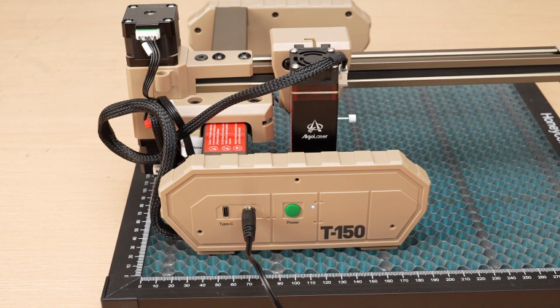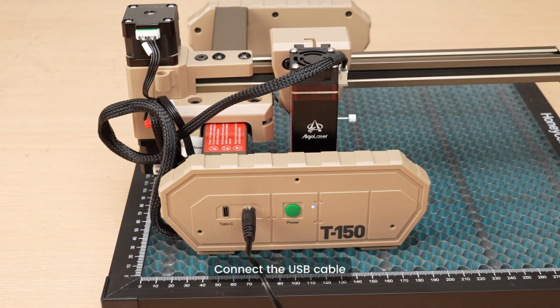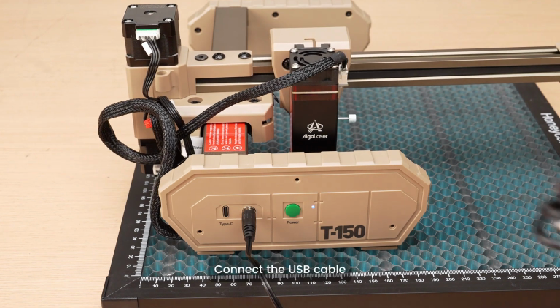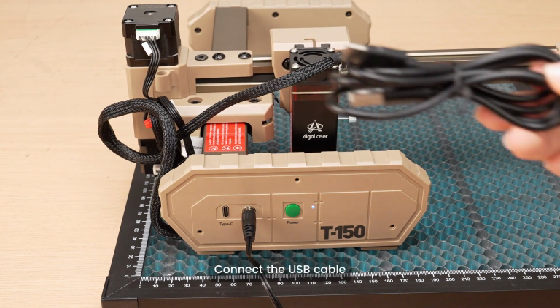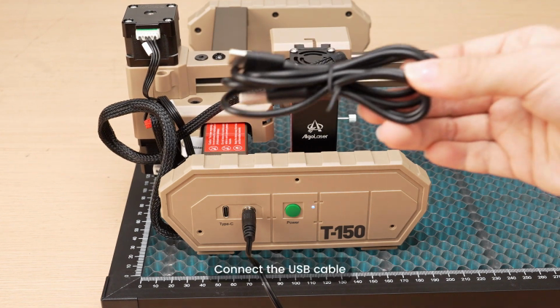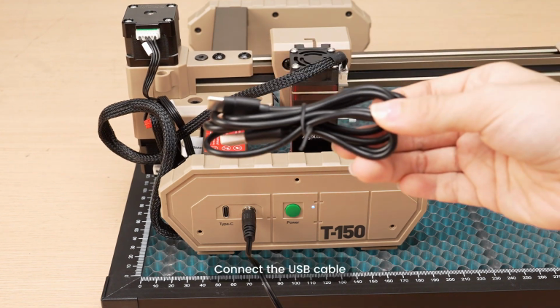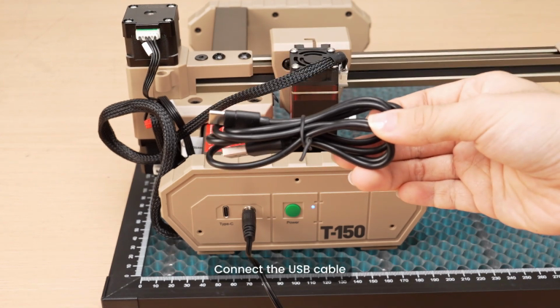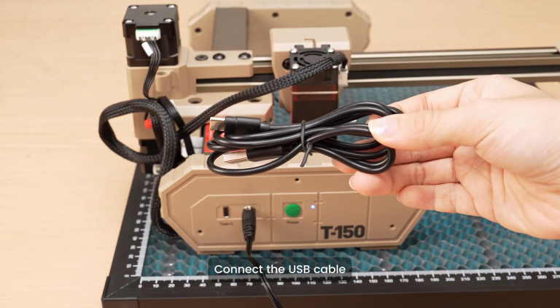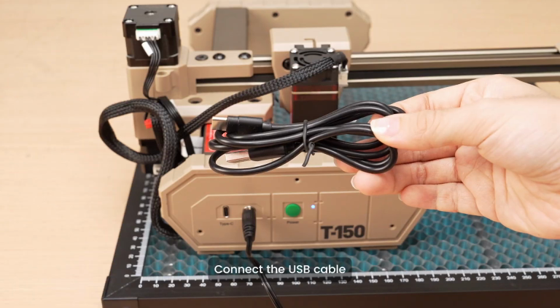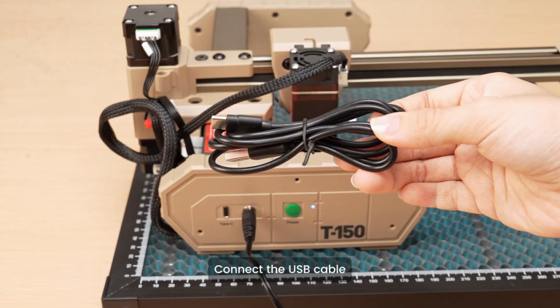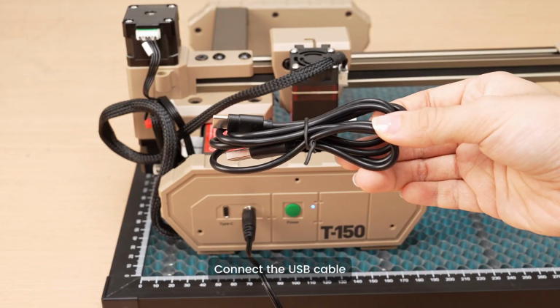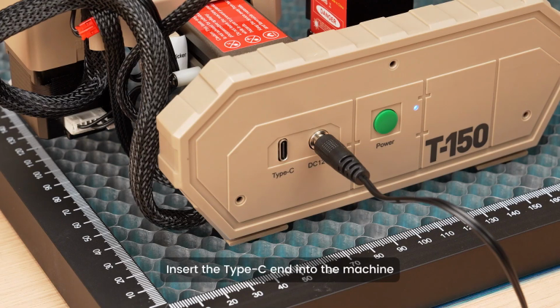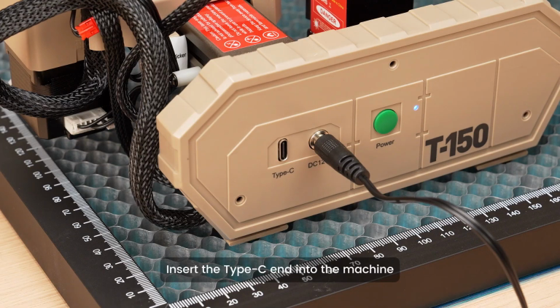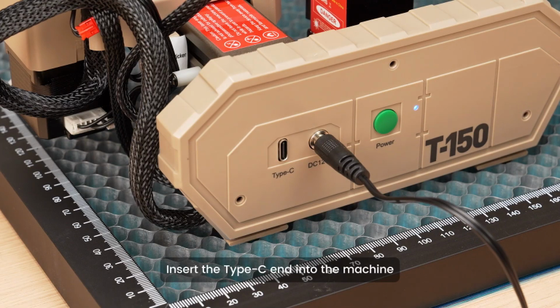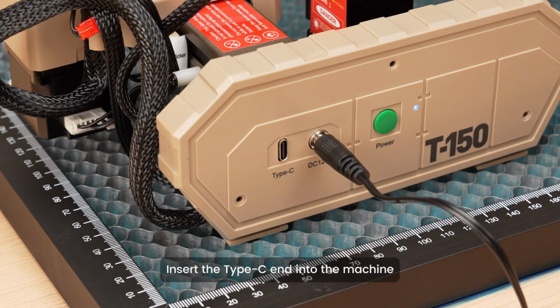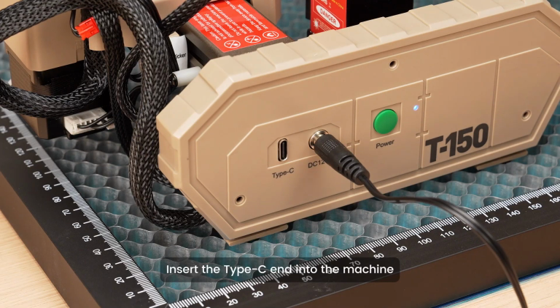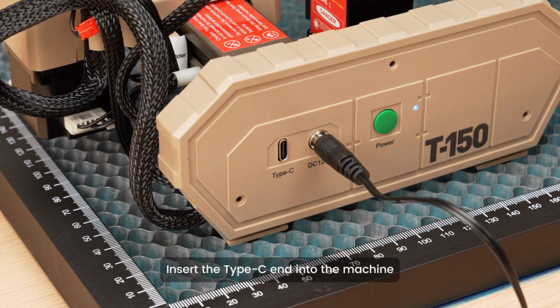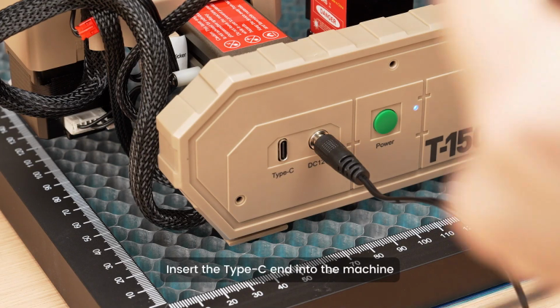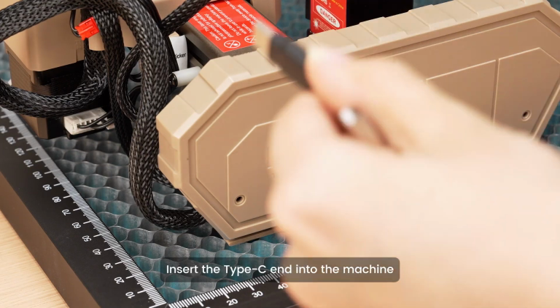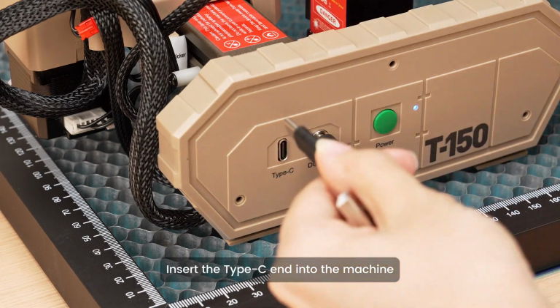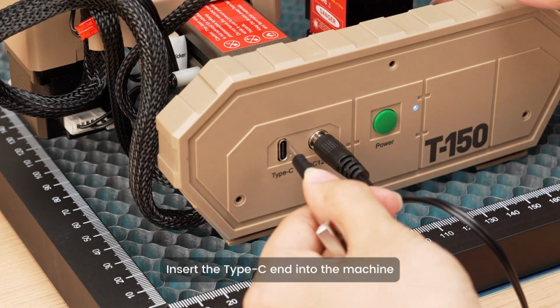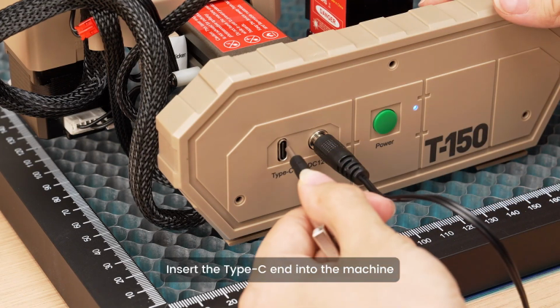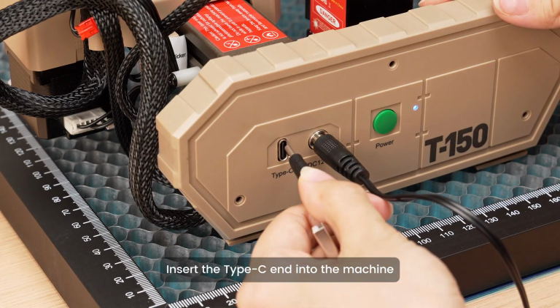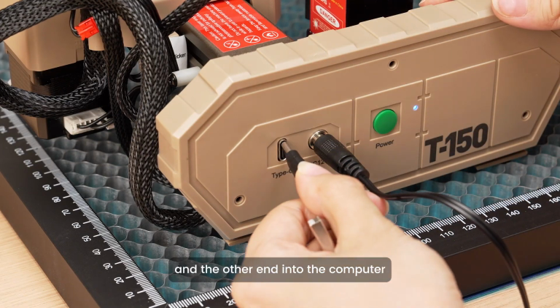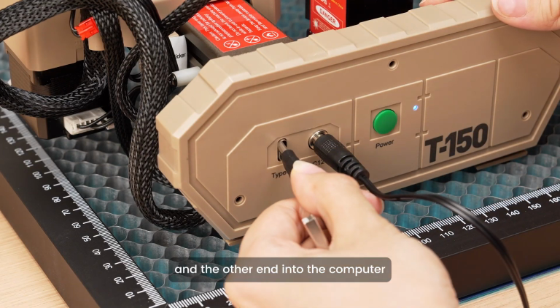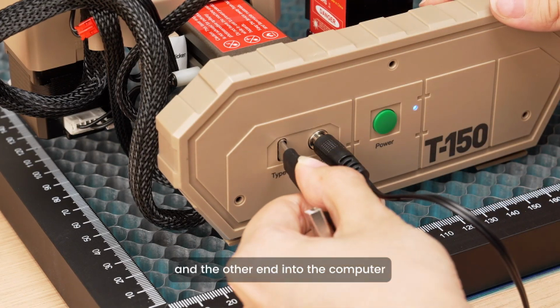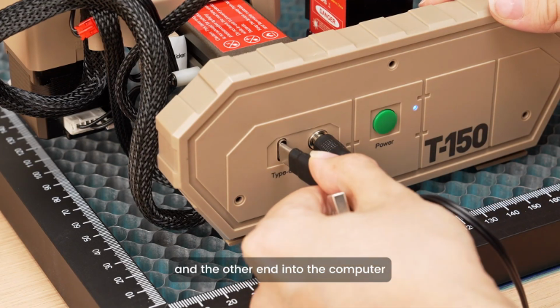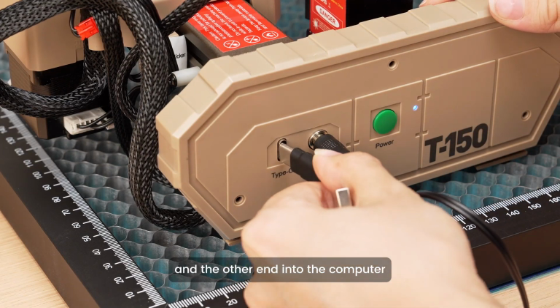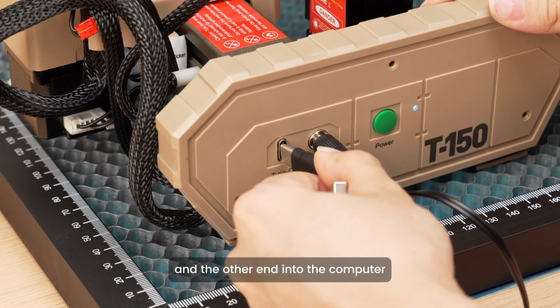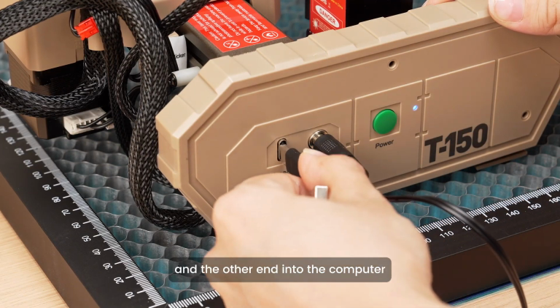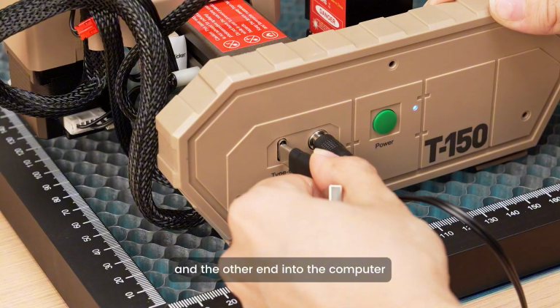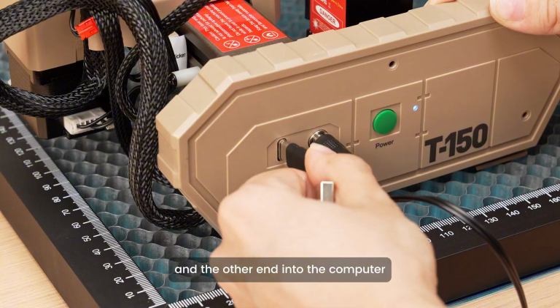Connect the USB cable. Insert the Type-C end into the machine, and the other end into the computer.